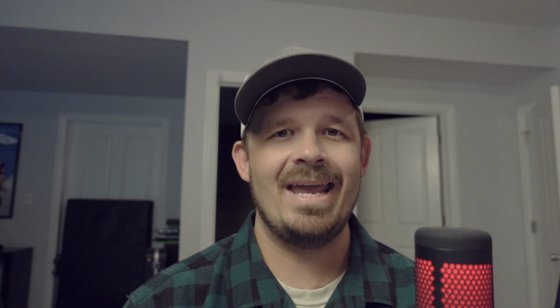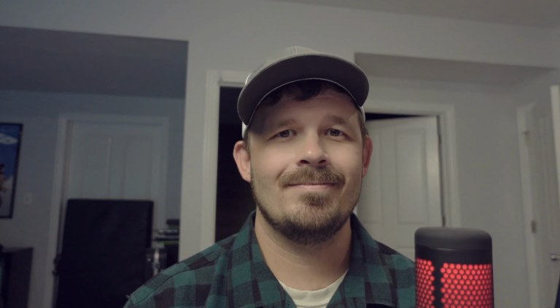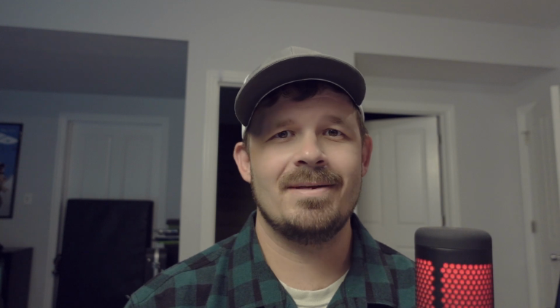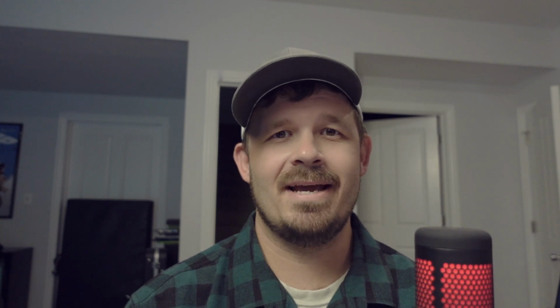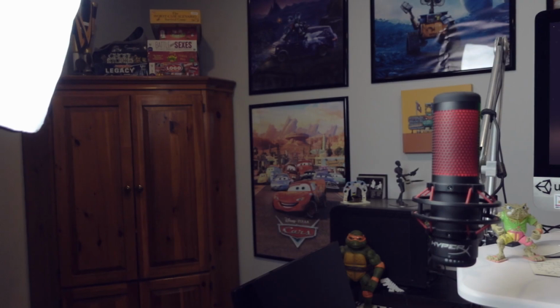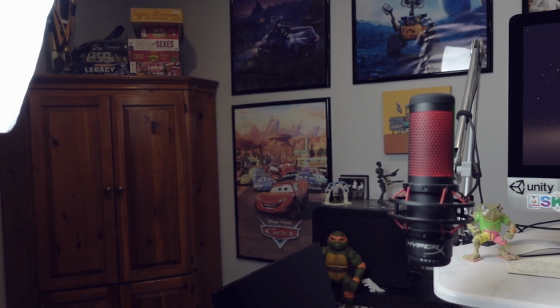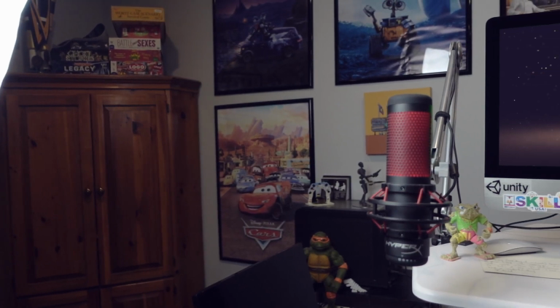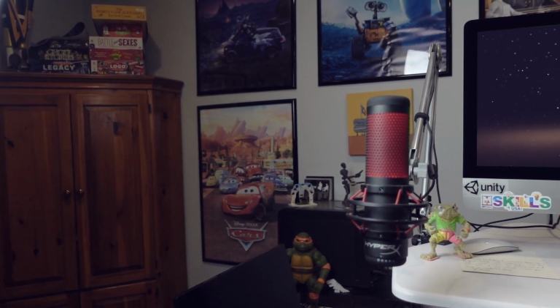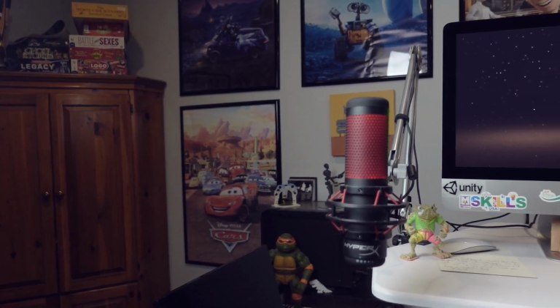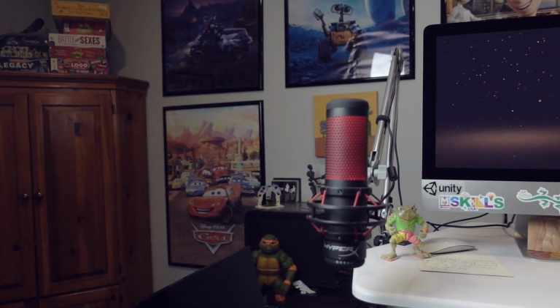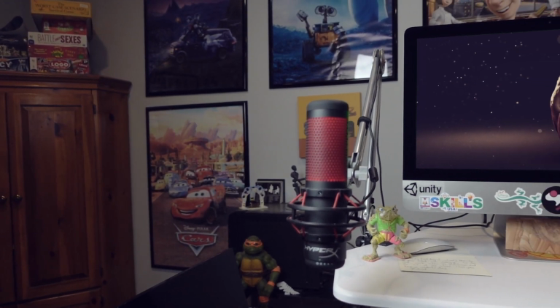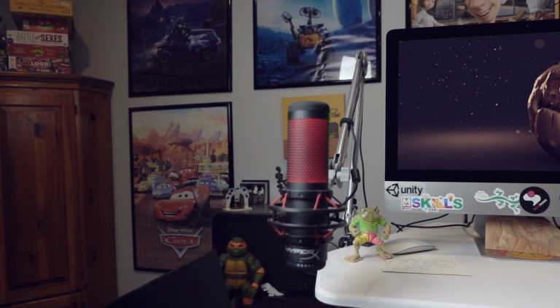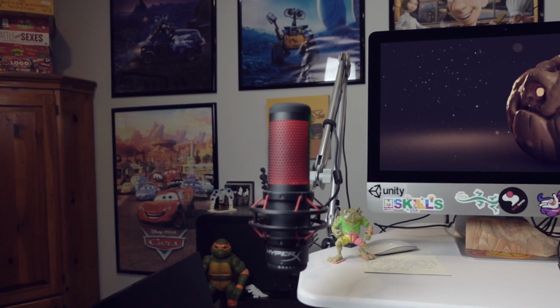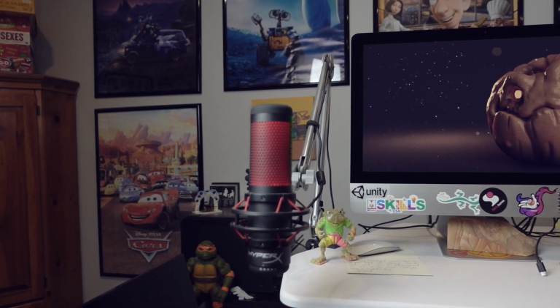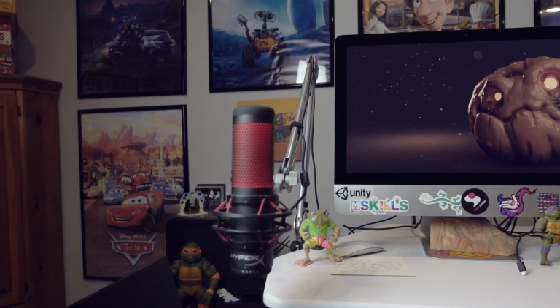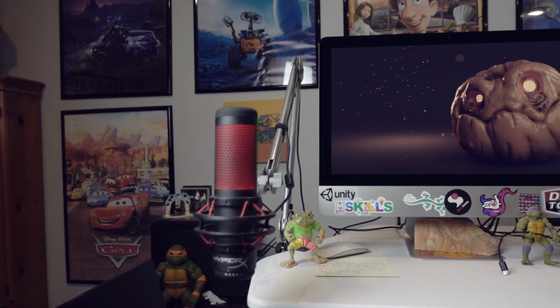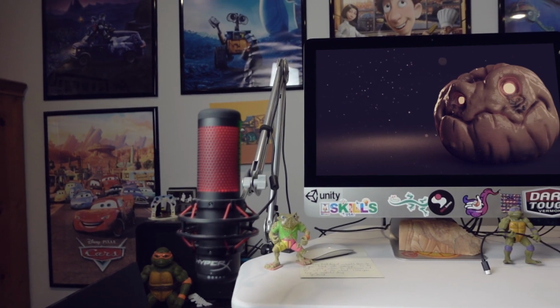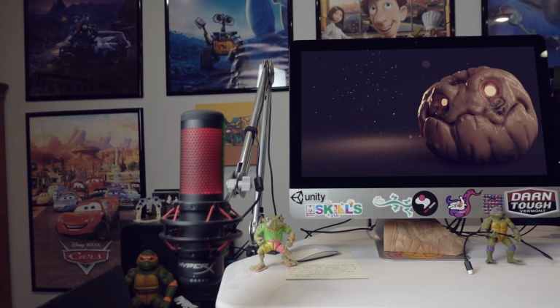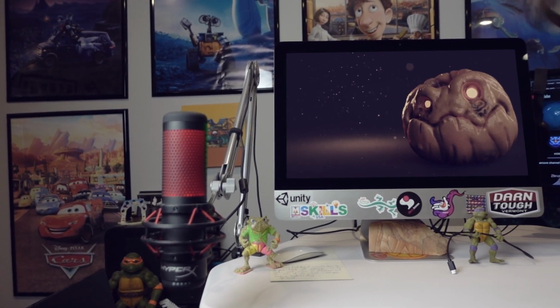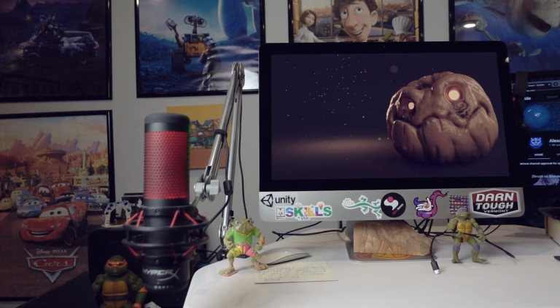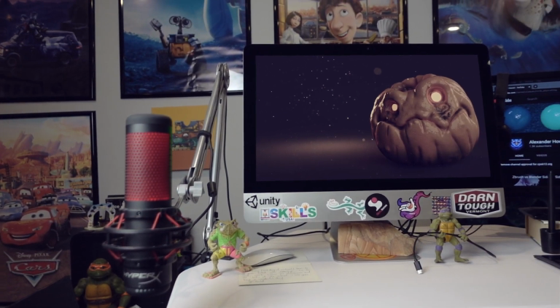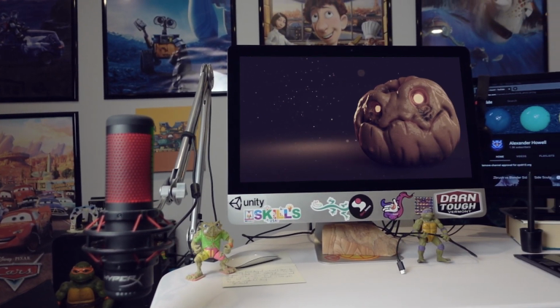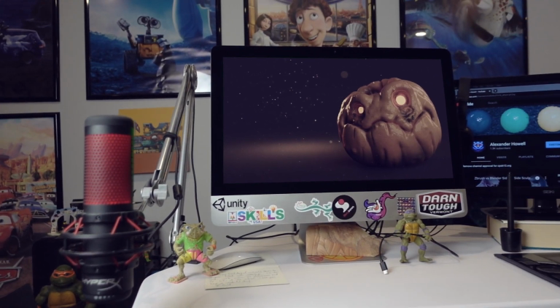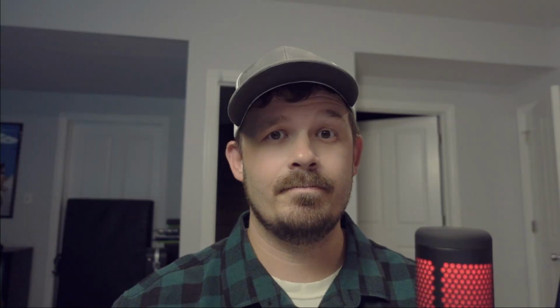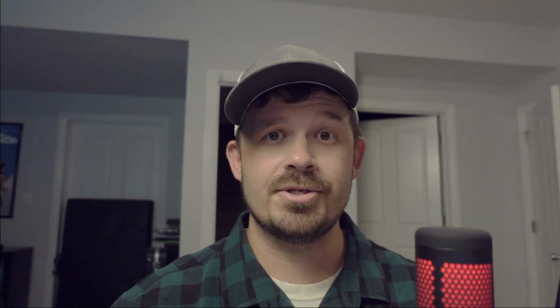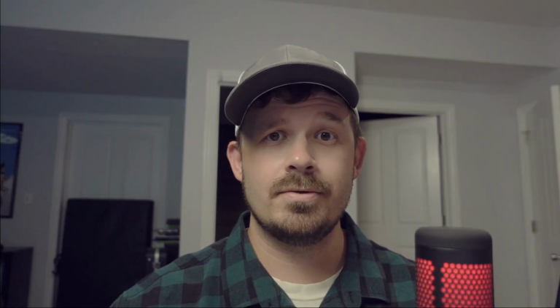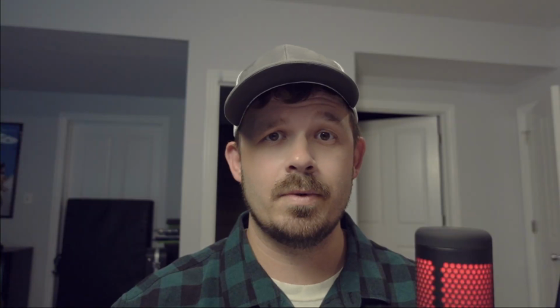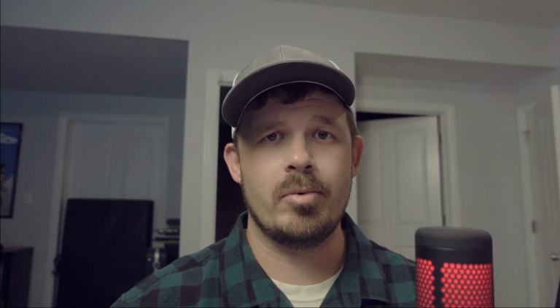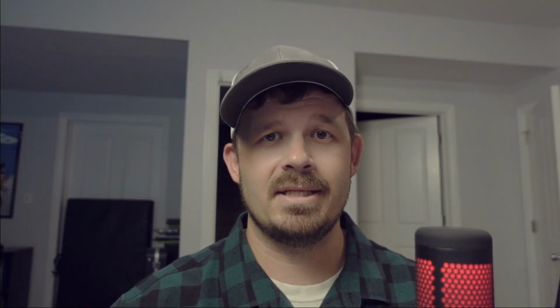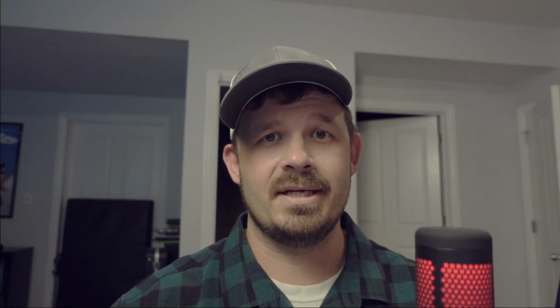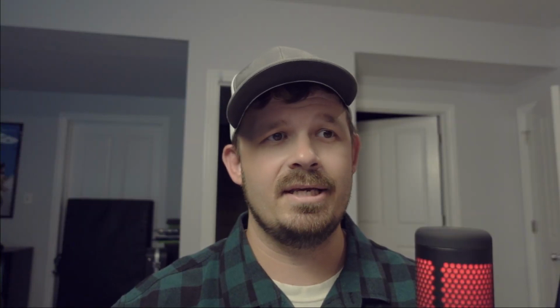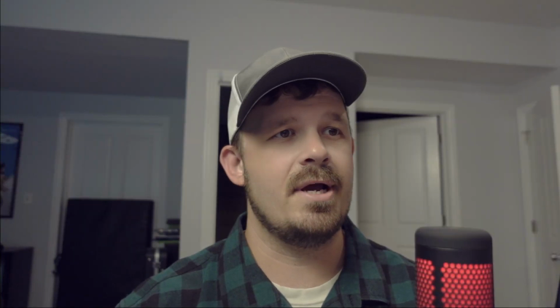Hey, my name's Al, and I hope you're doing awesome. October's almost here, so we're sculpting a pumpkin. Part two, we'll be bringing this into Keyshot.